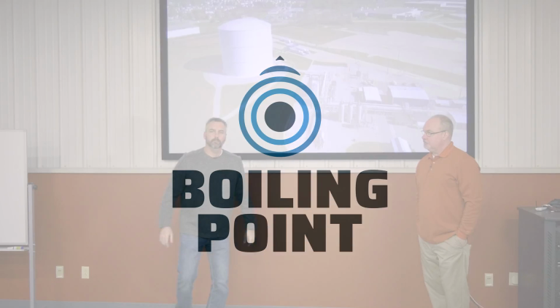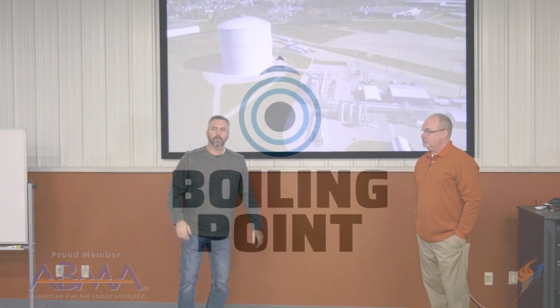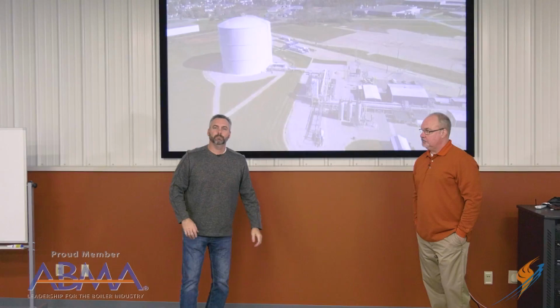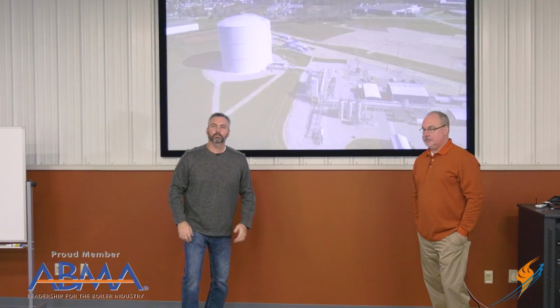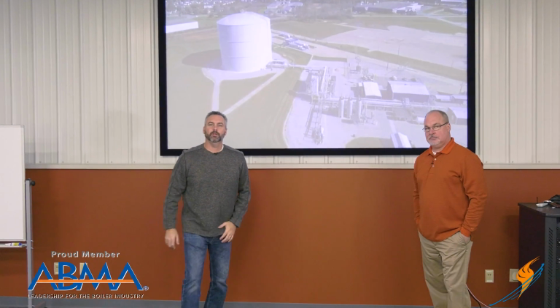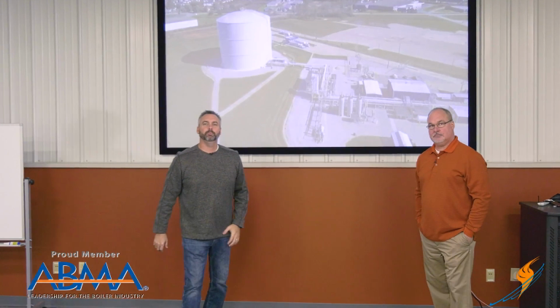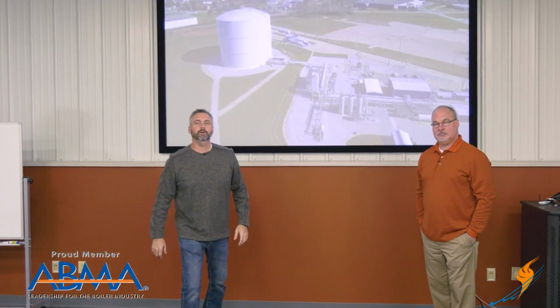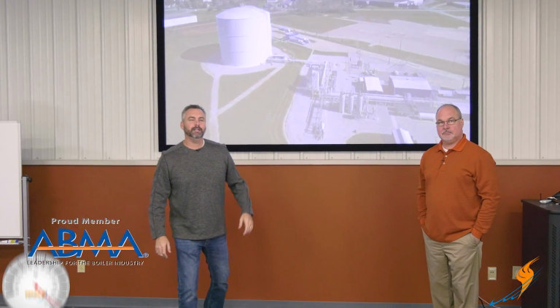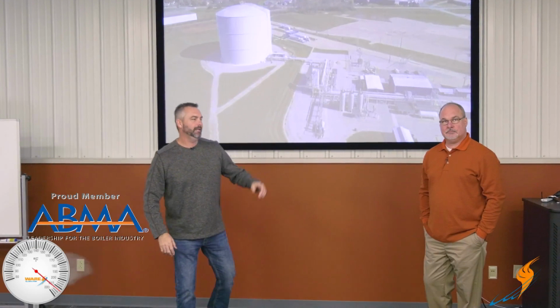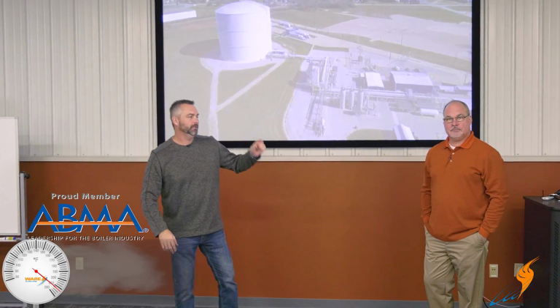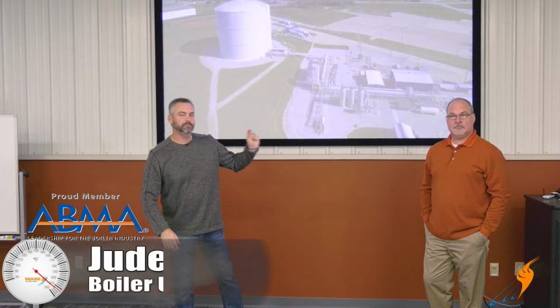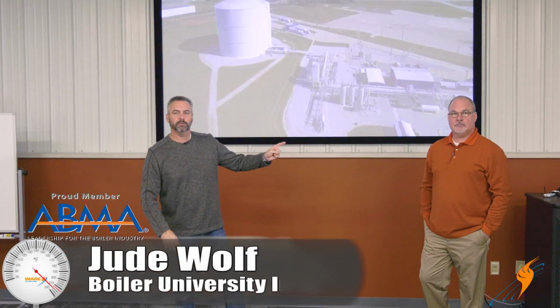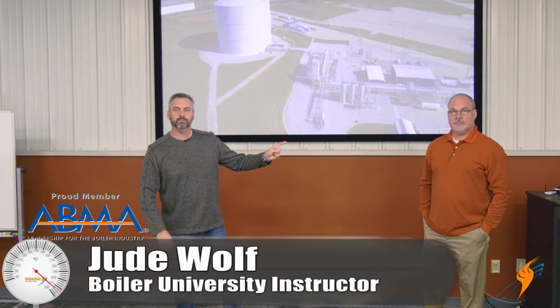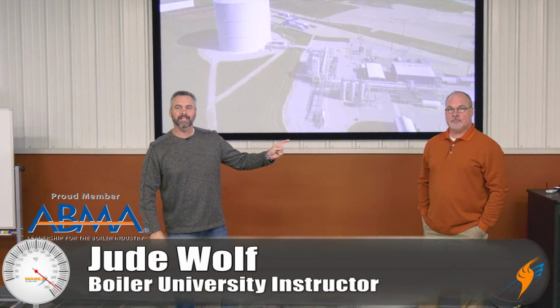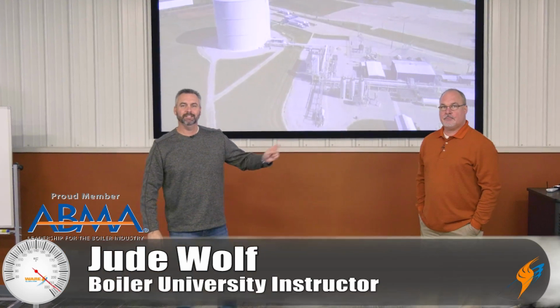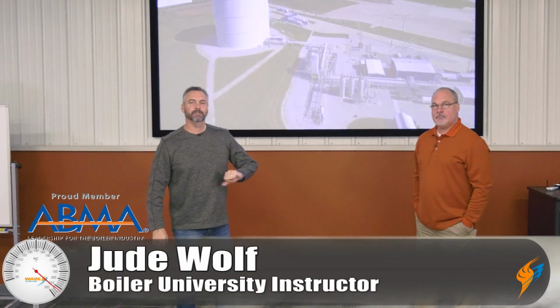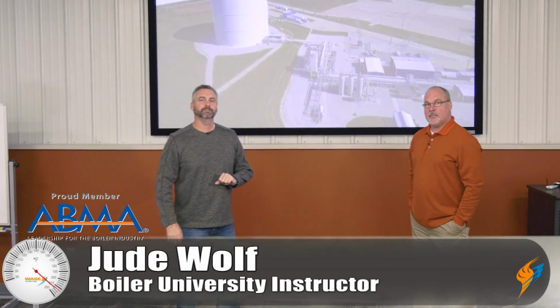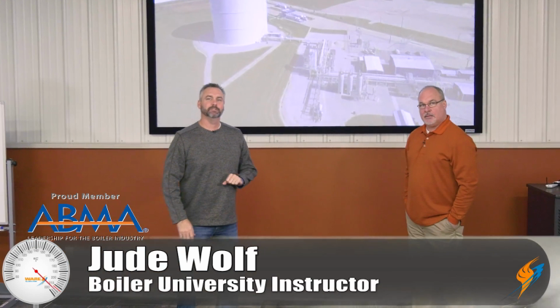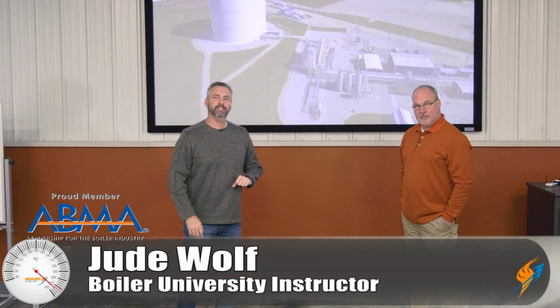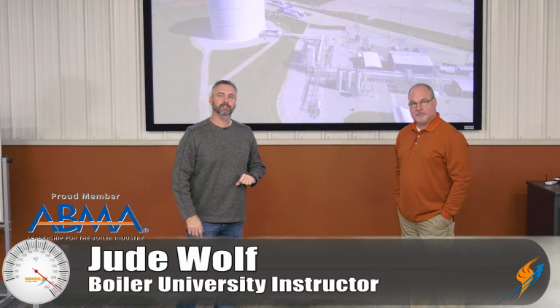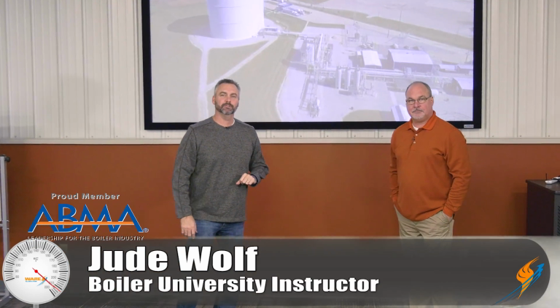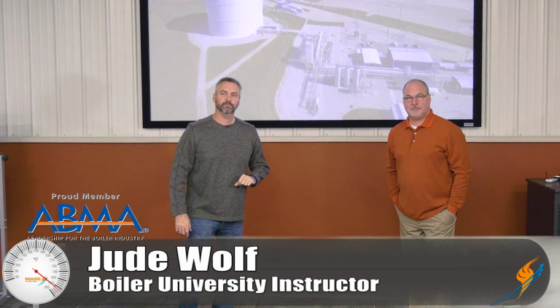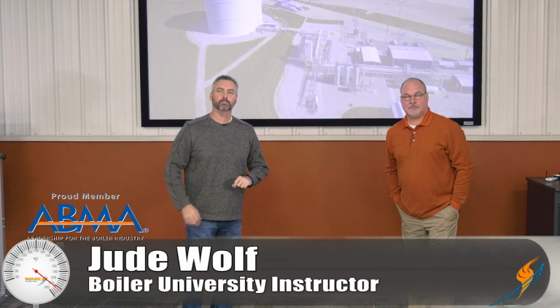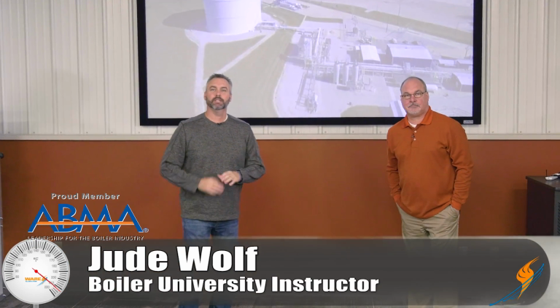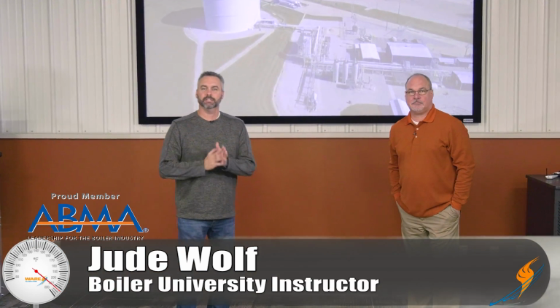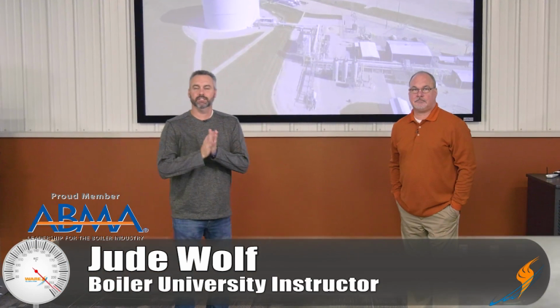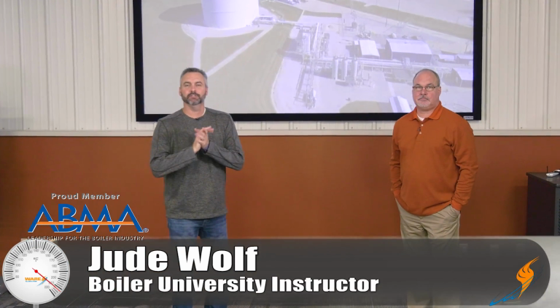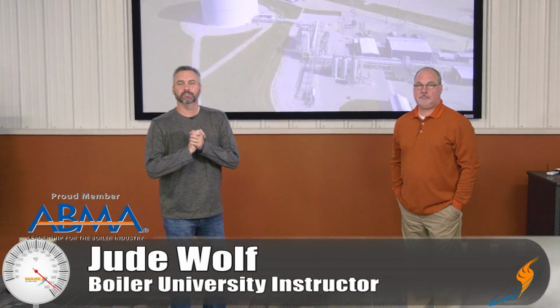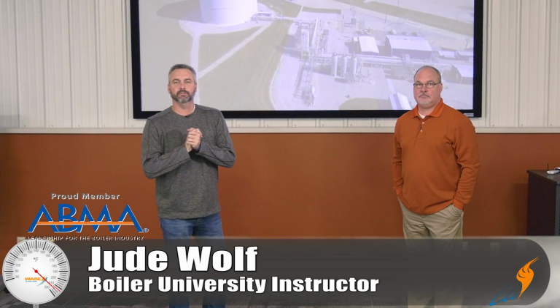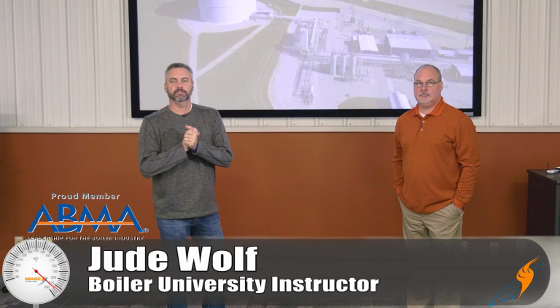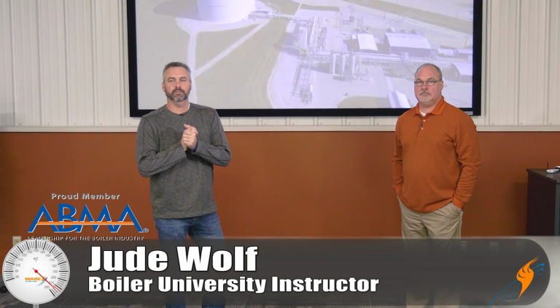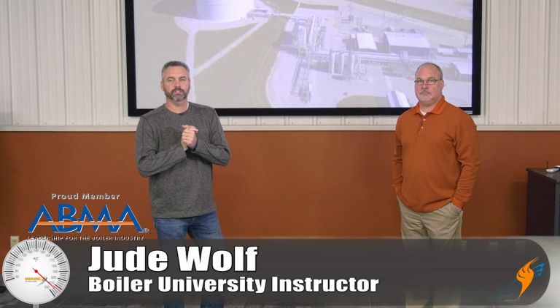Welcome to The Boiling Point. I am with Gerald Blaine, Director of Sales for our Project Sales and Service Division.